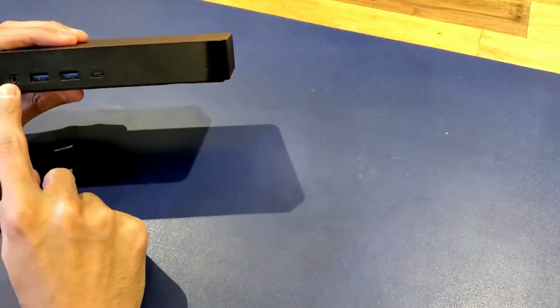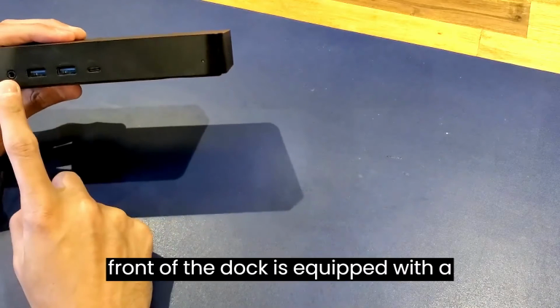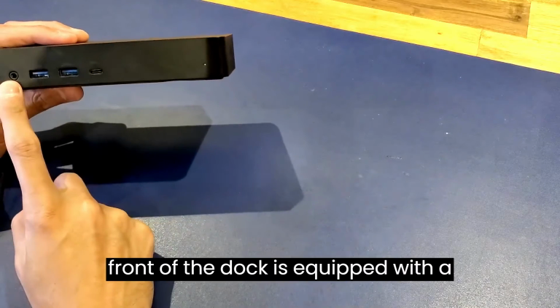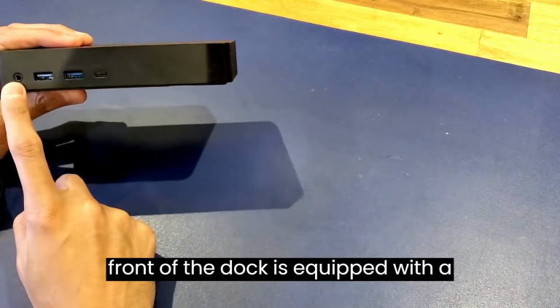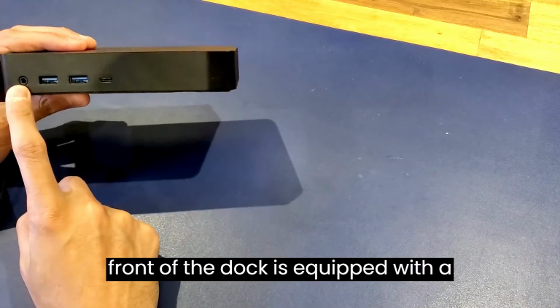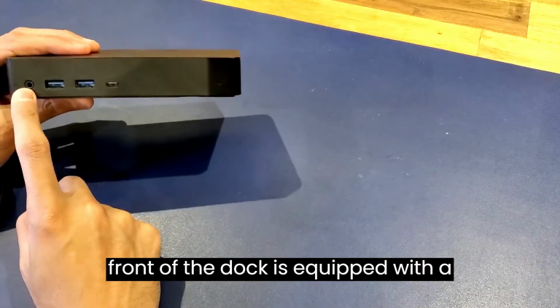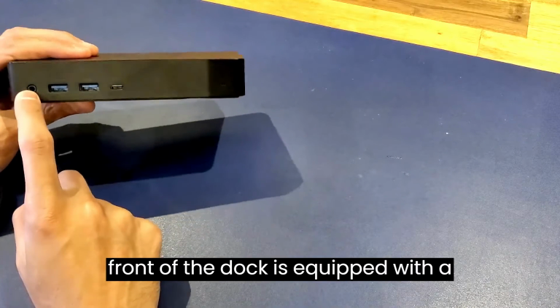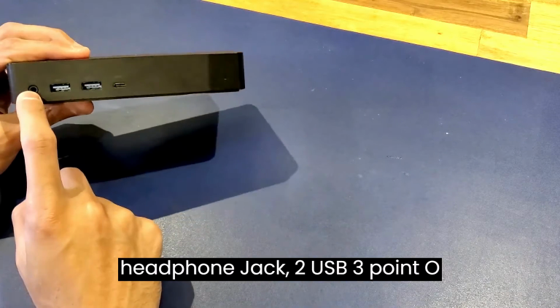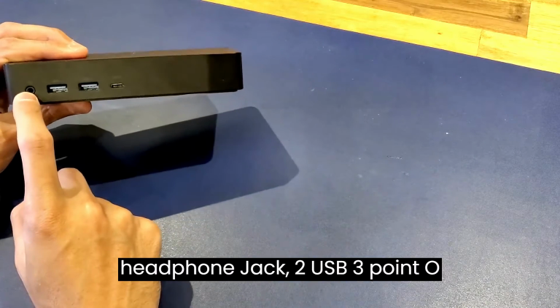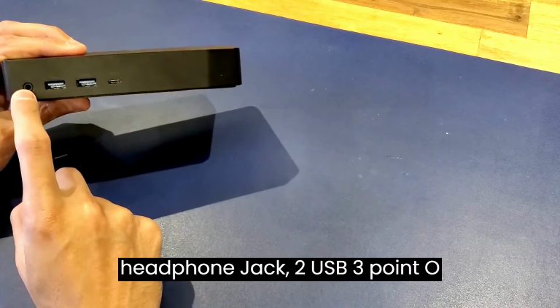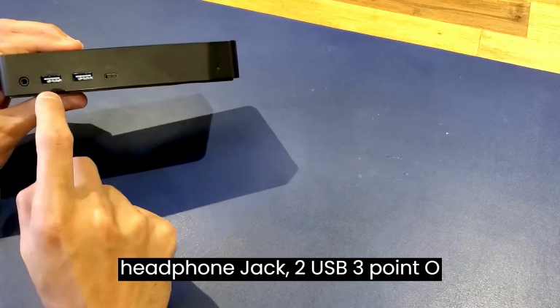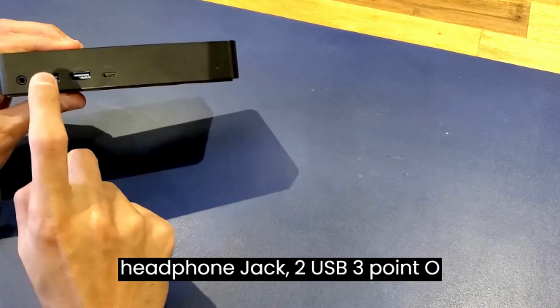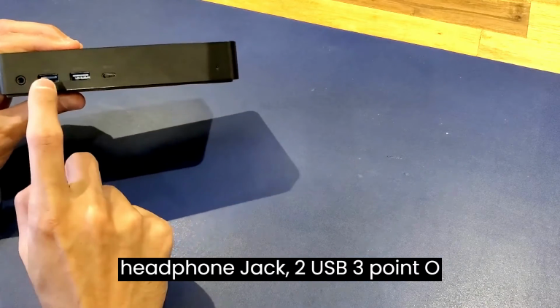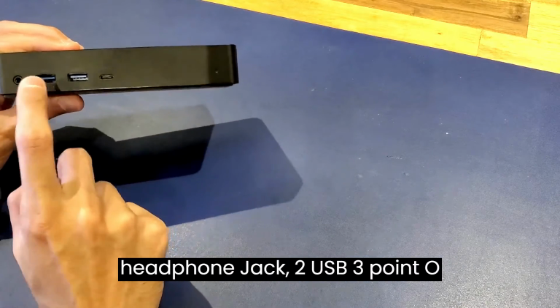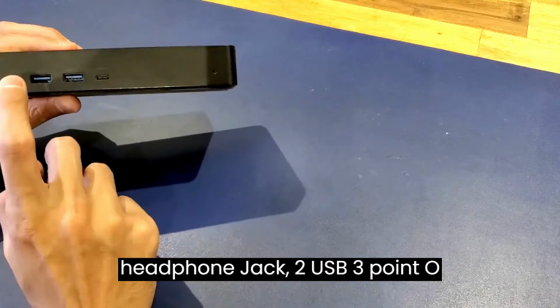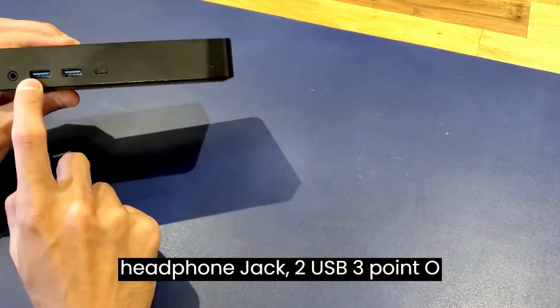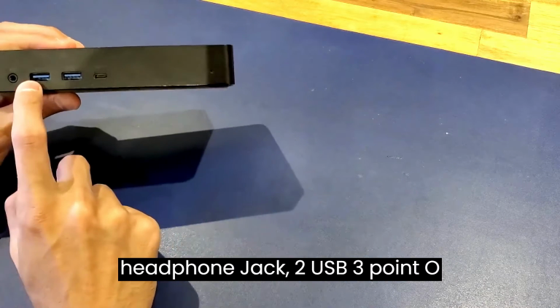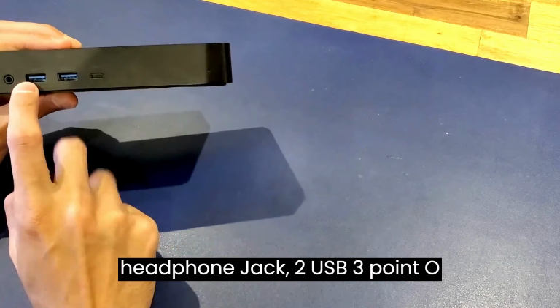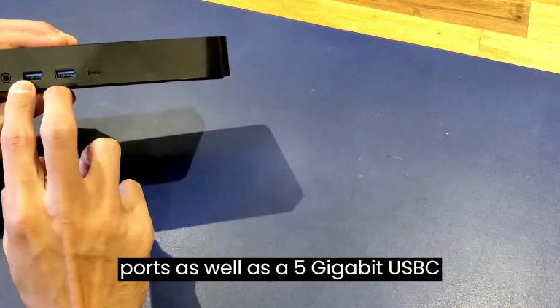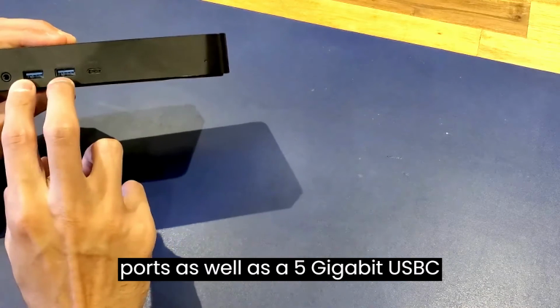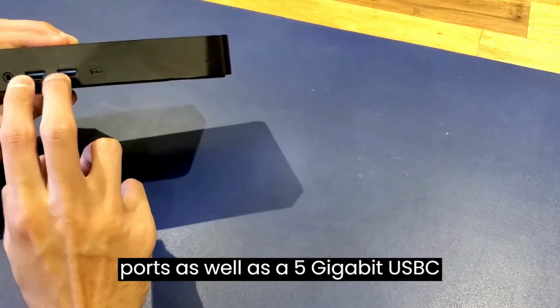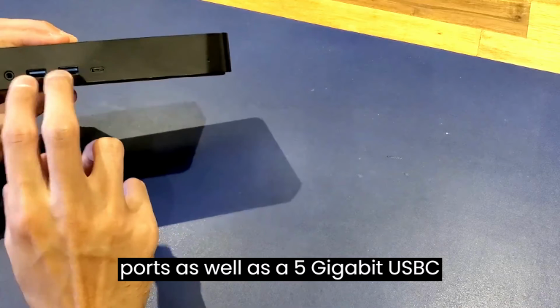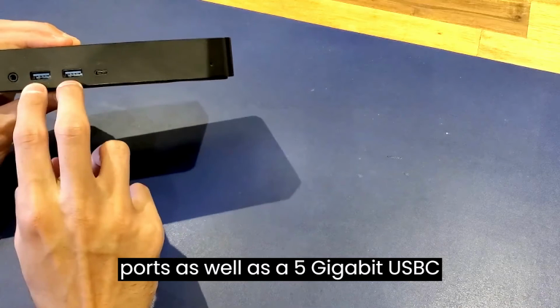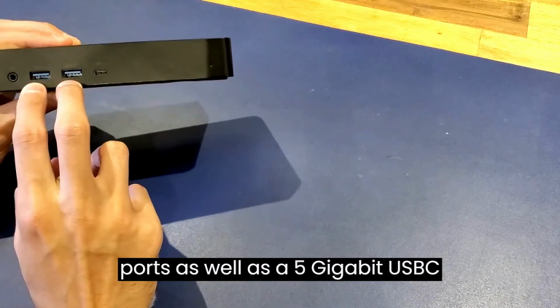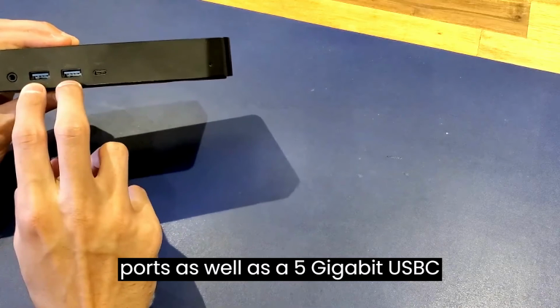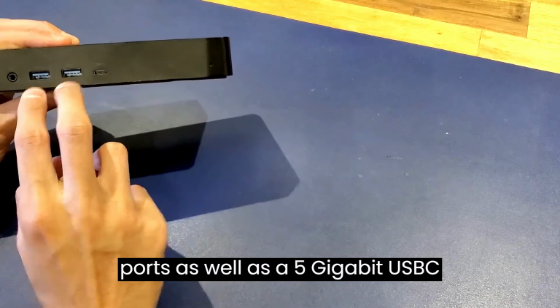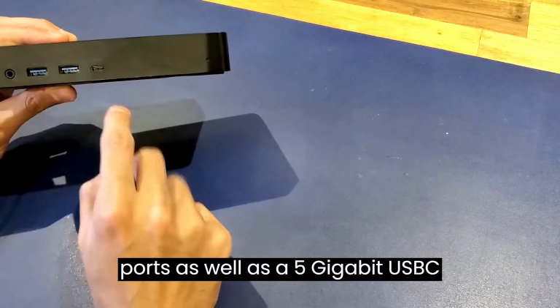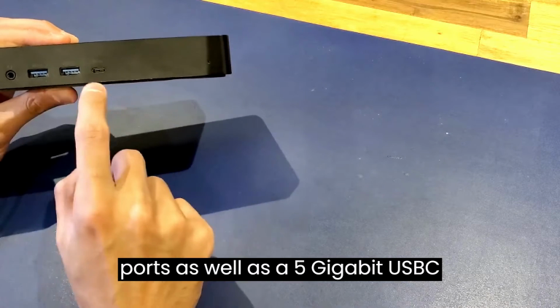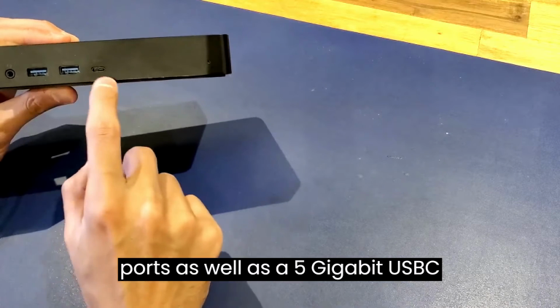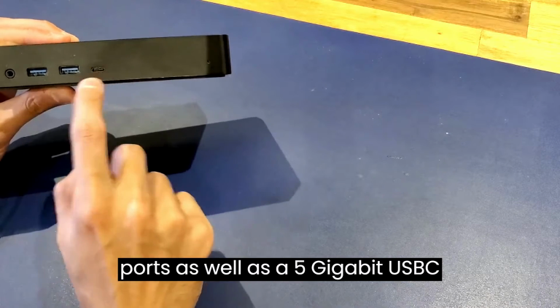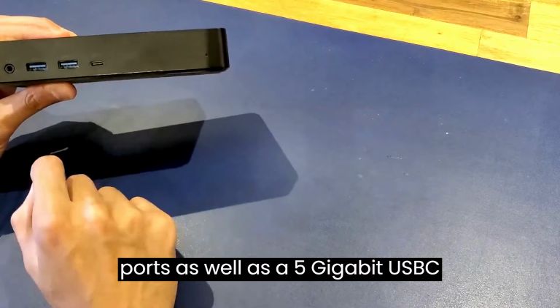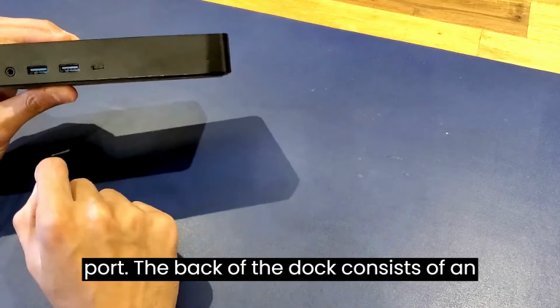The front of the dock is equipped with a headphone jack, two USB 3.0 ports, as well as a 5 gigabit USB-C port.